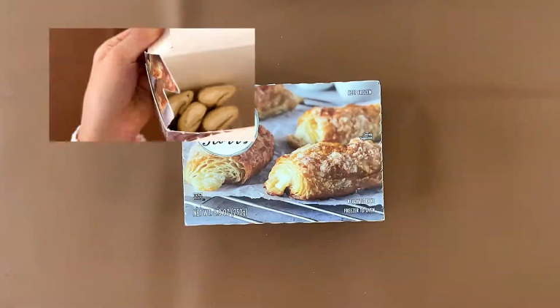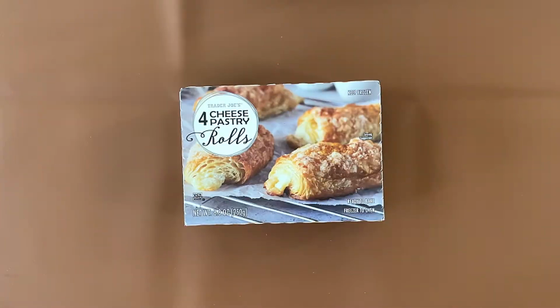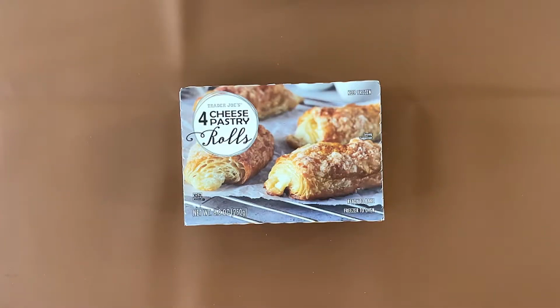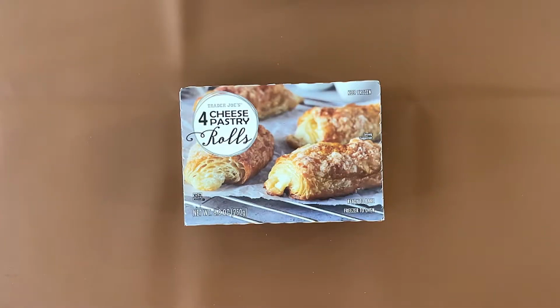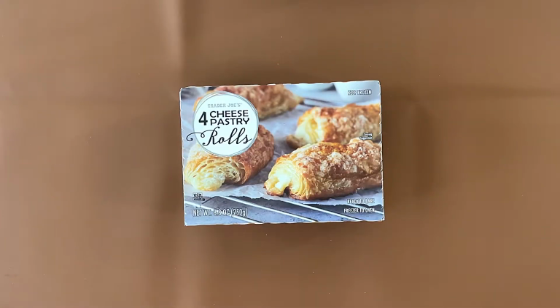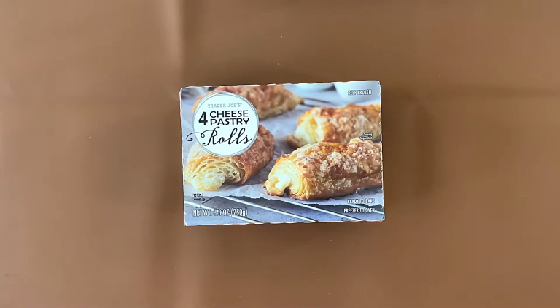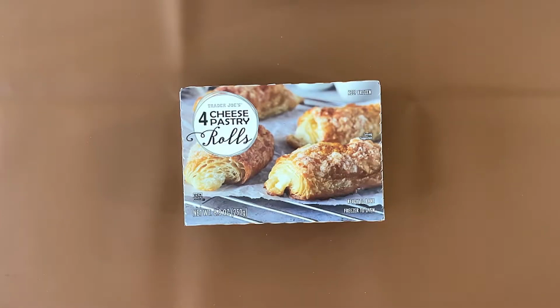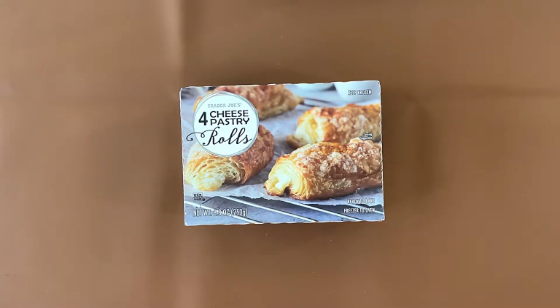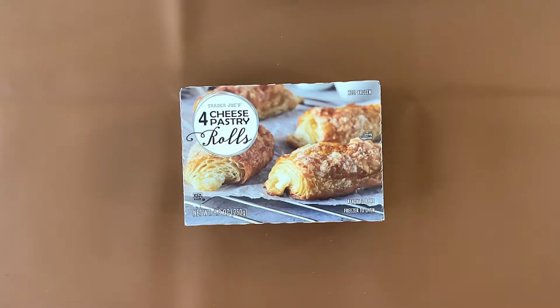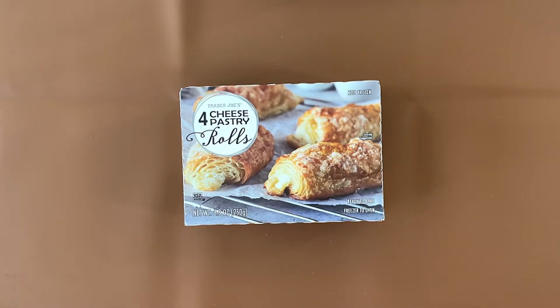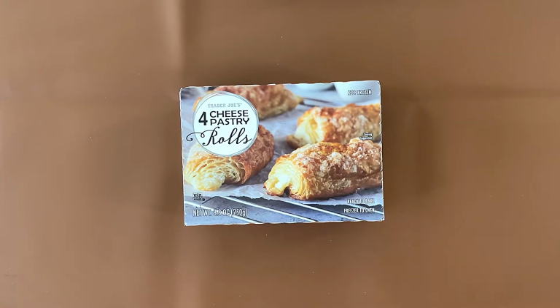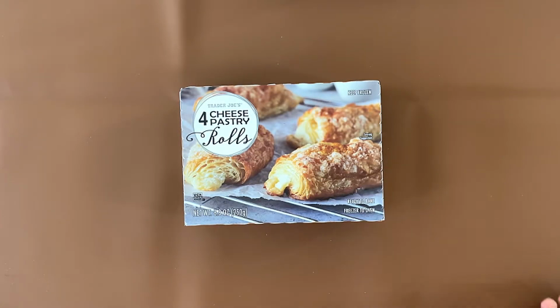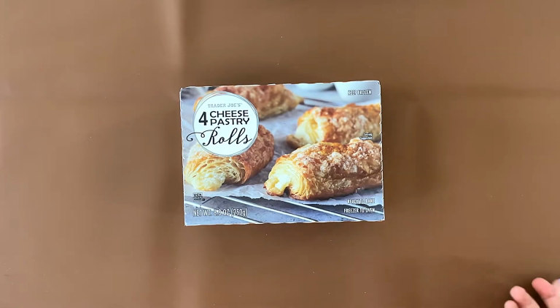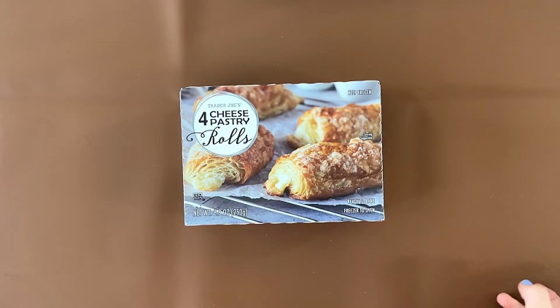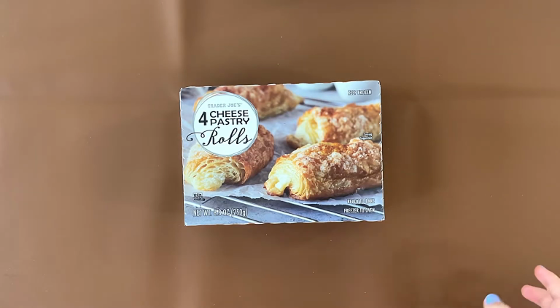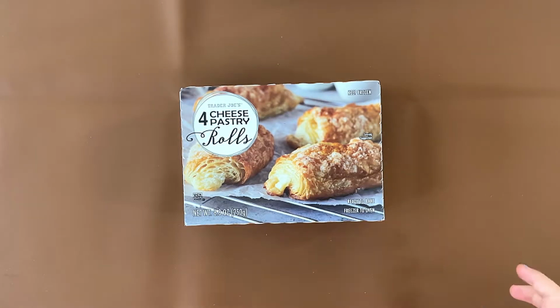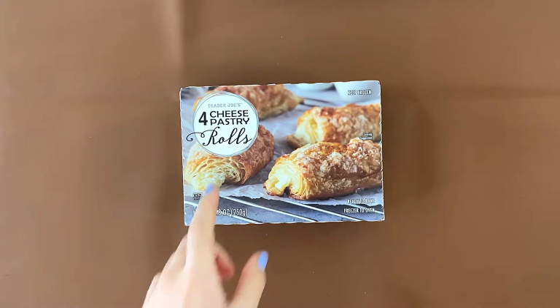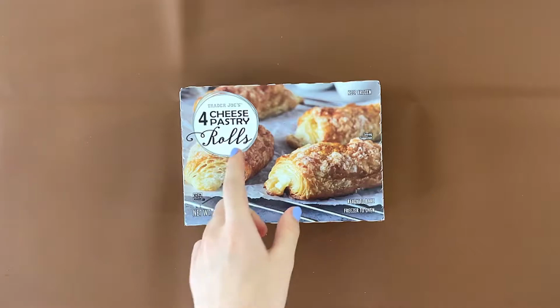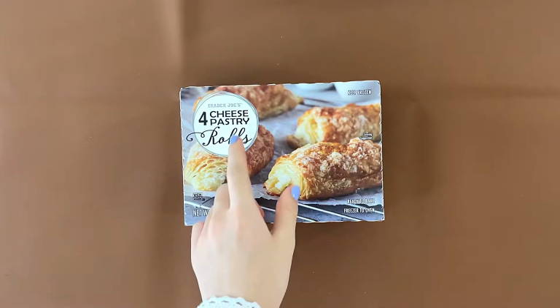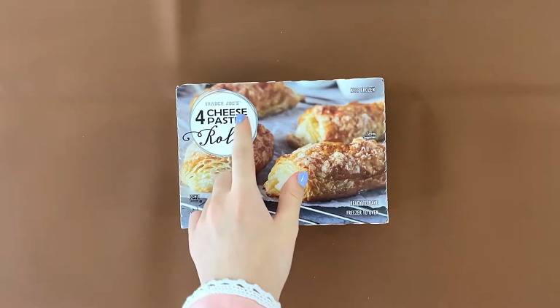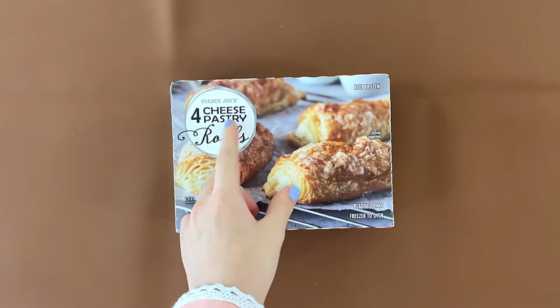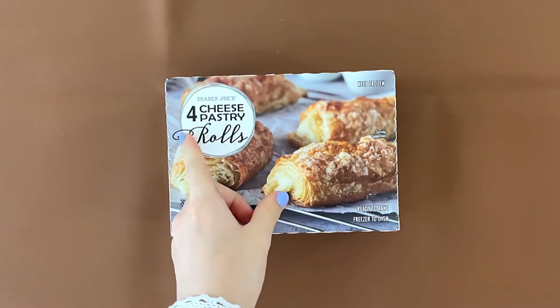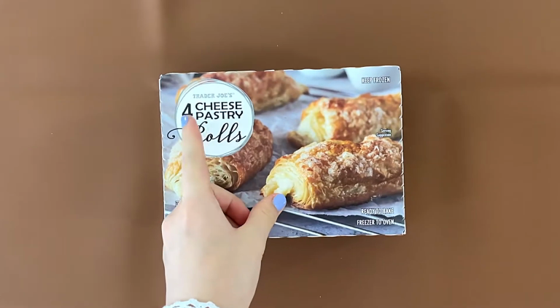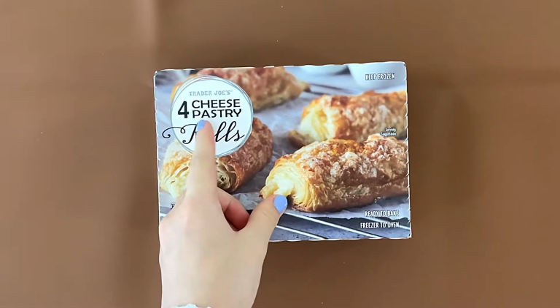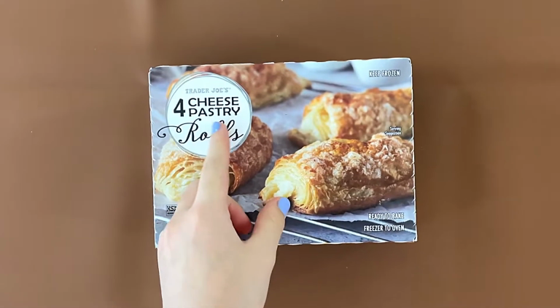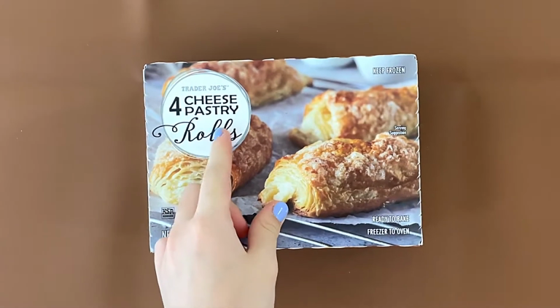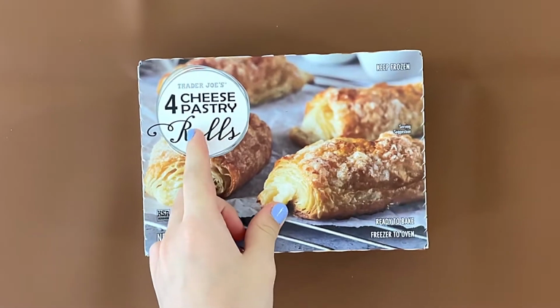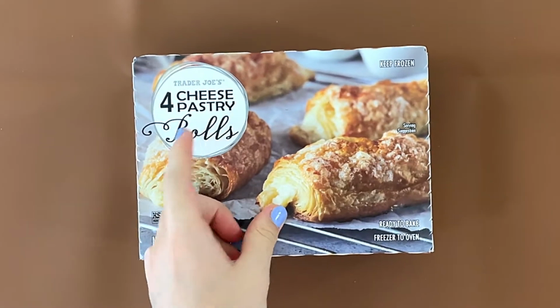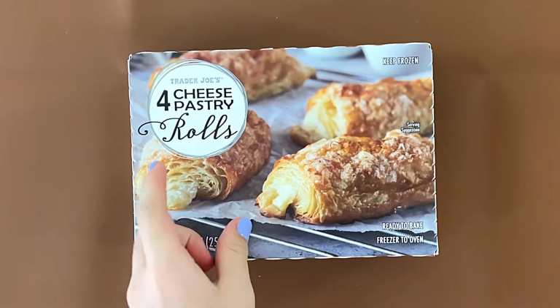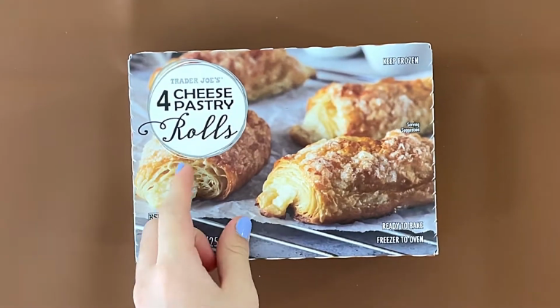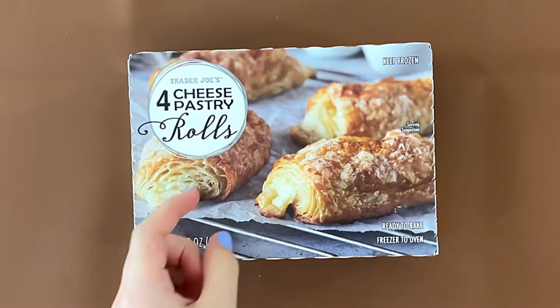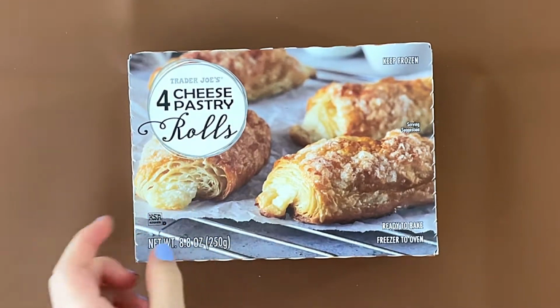Hello, Timmy and your friends. Today, I'll be reviewing Trader Joe's four cheese pastry rolls.